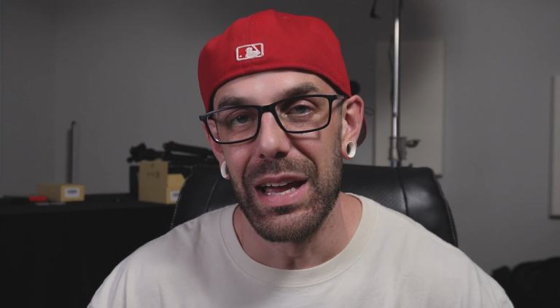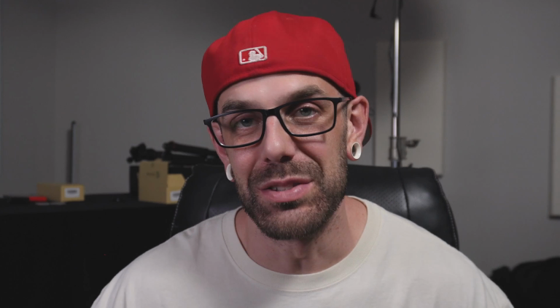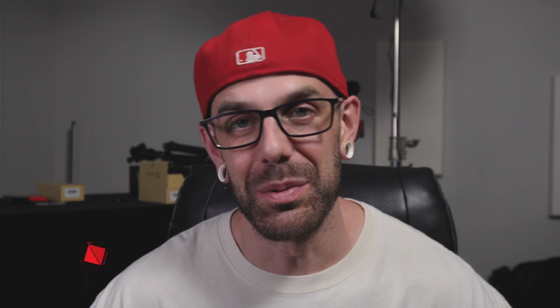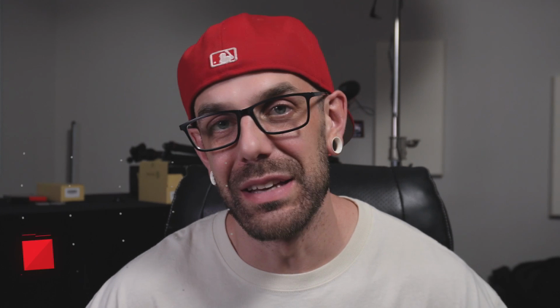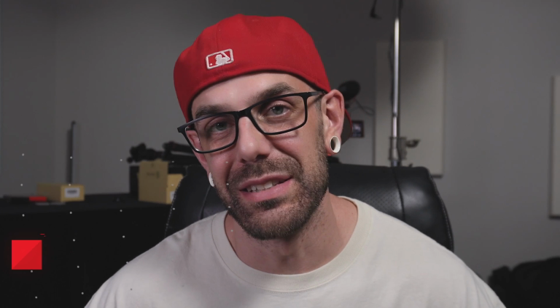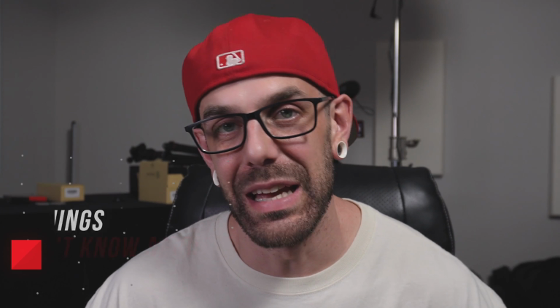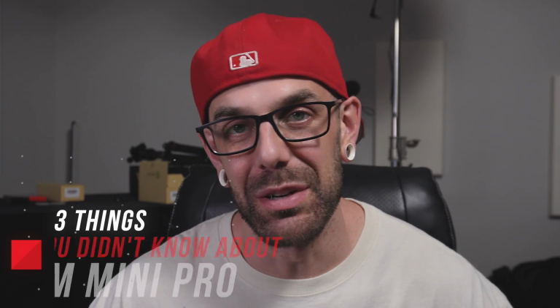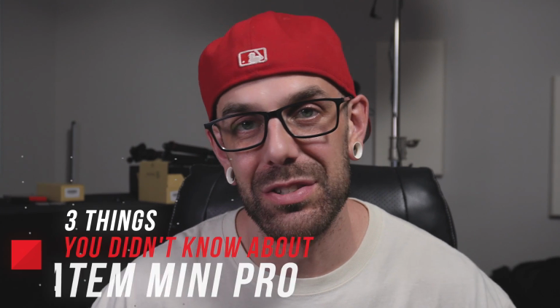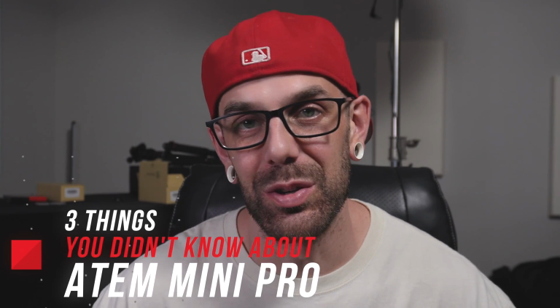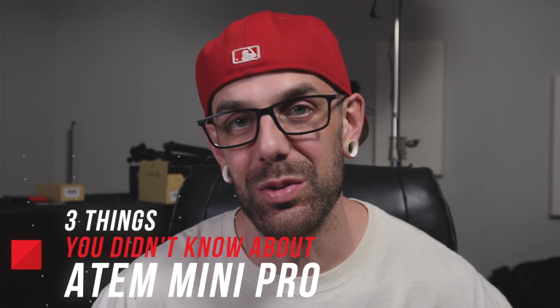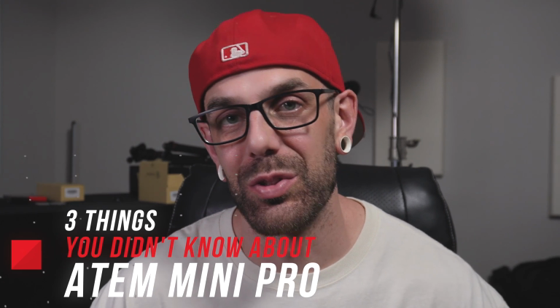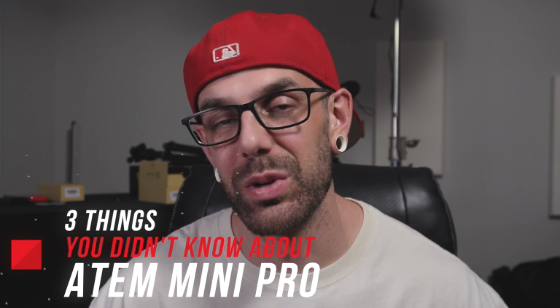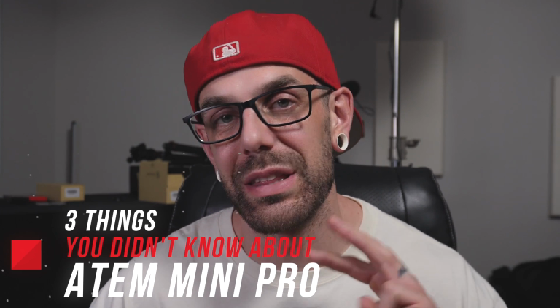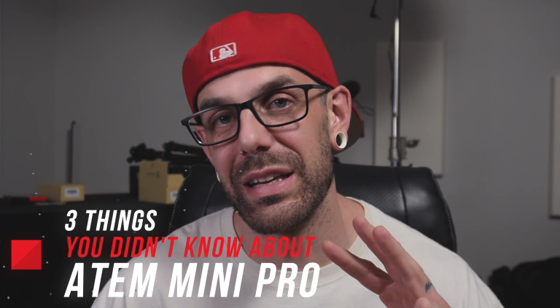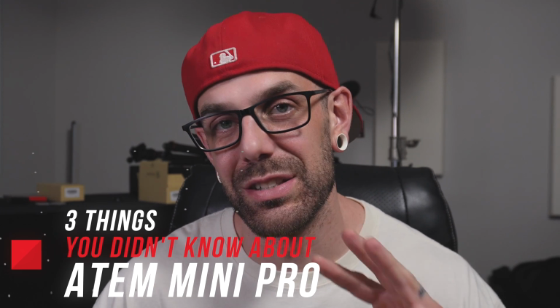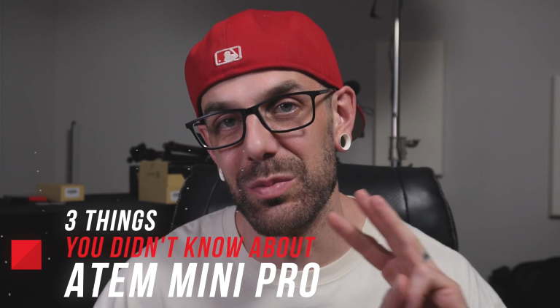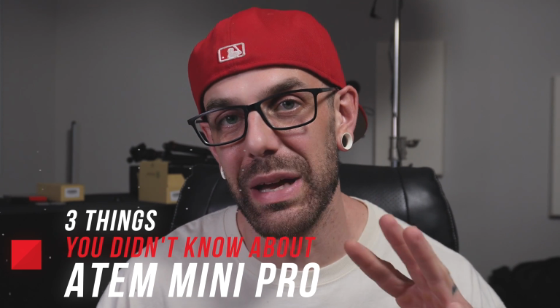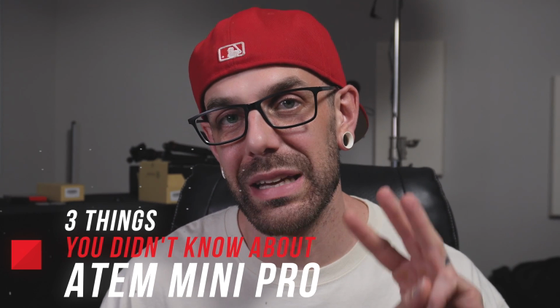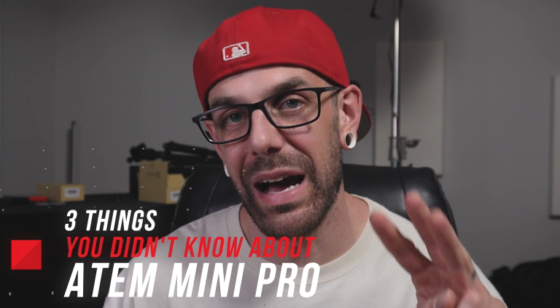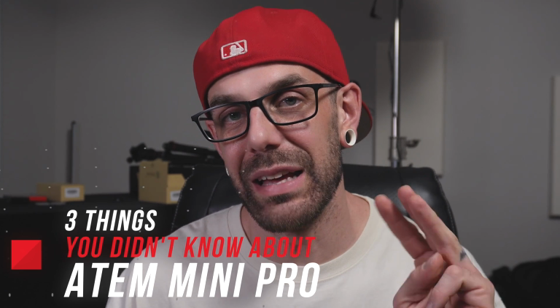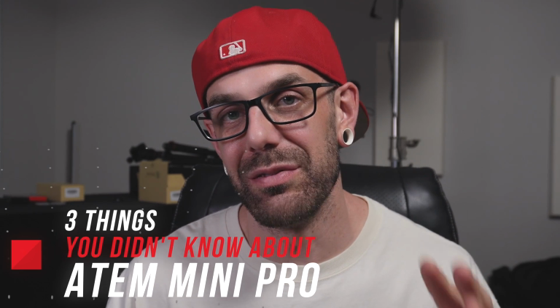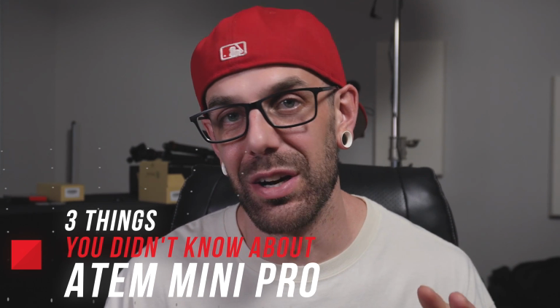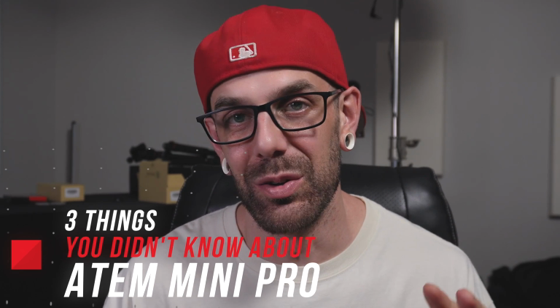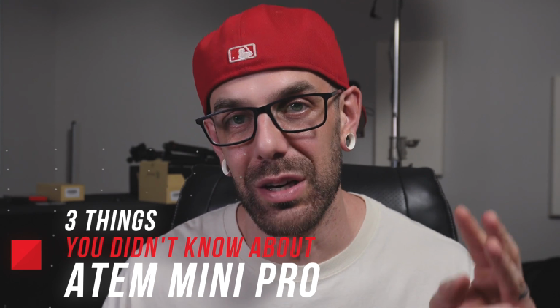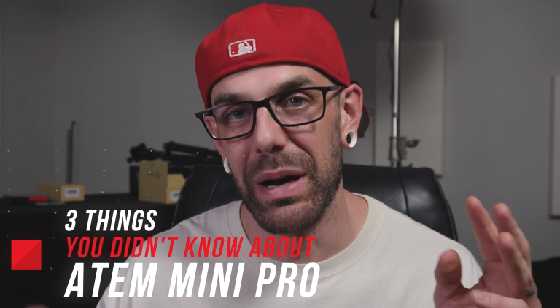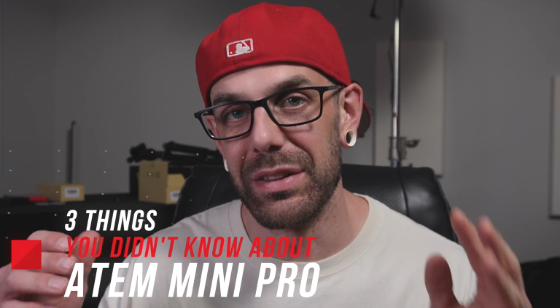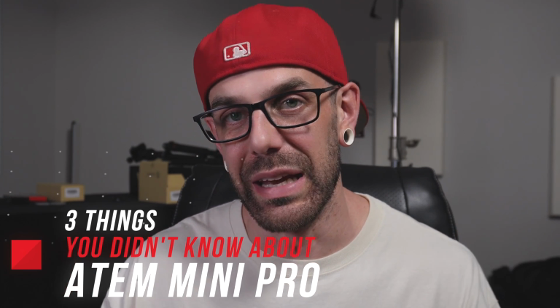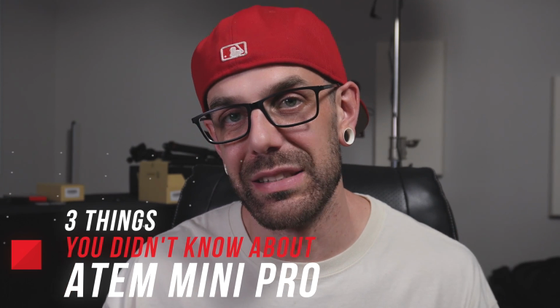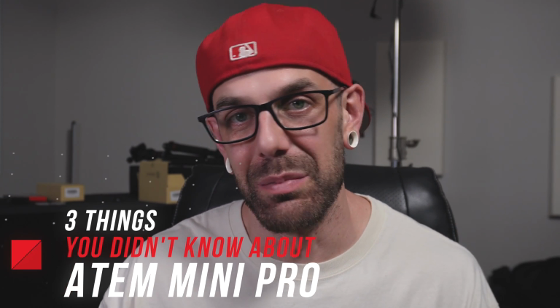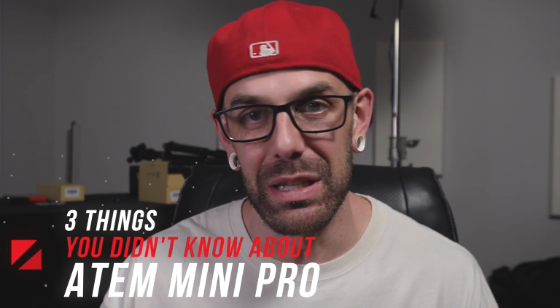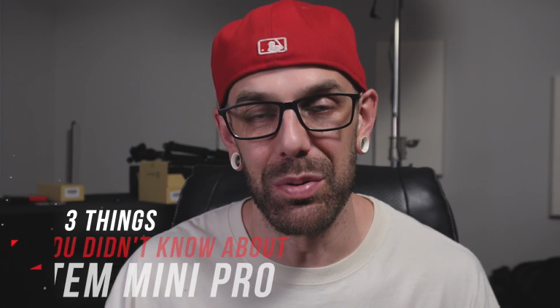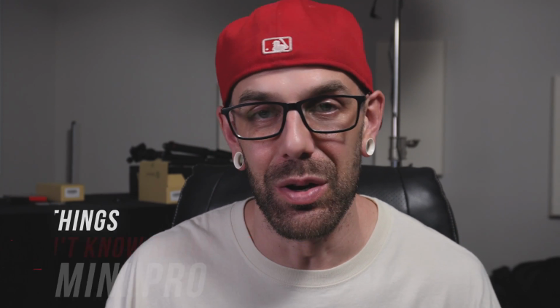Hey, what's up guys? Today I'm going to show you three things you may not have known about the ATEM Mini Pro.